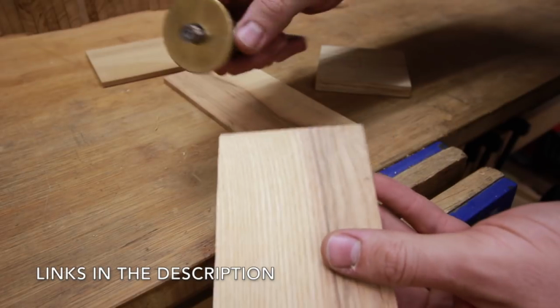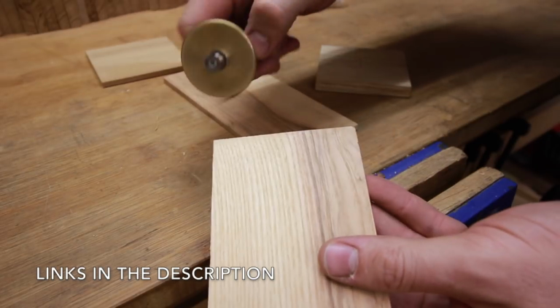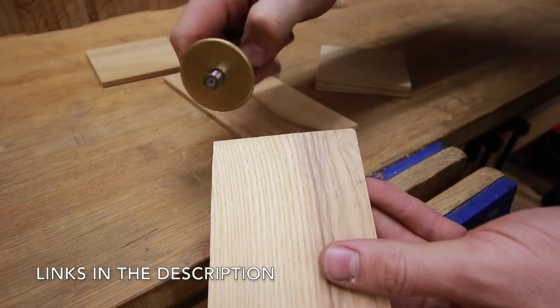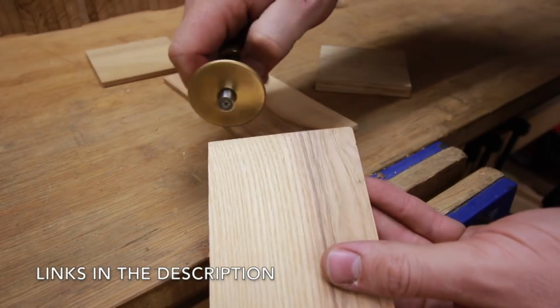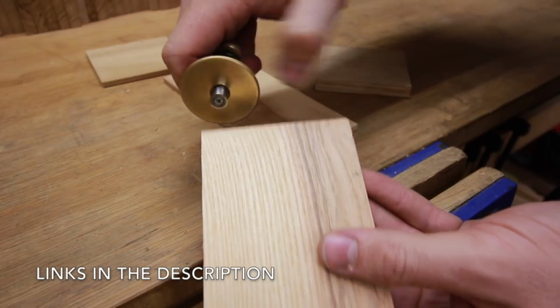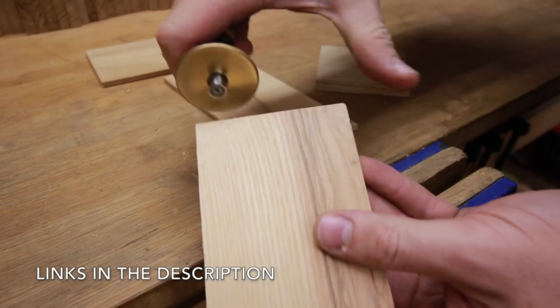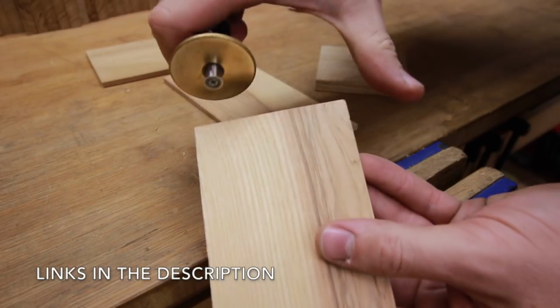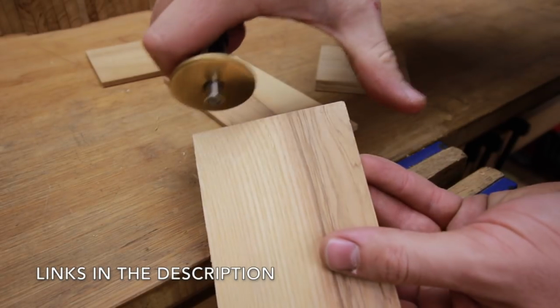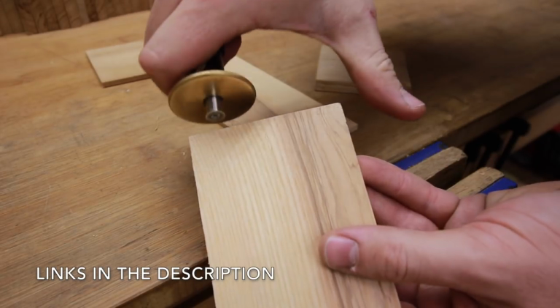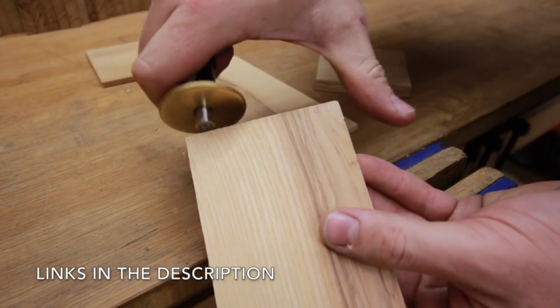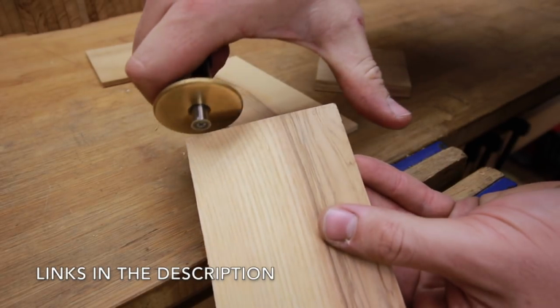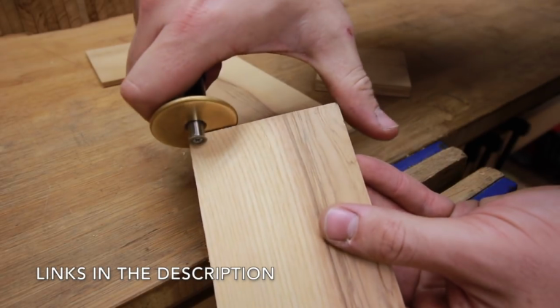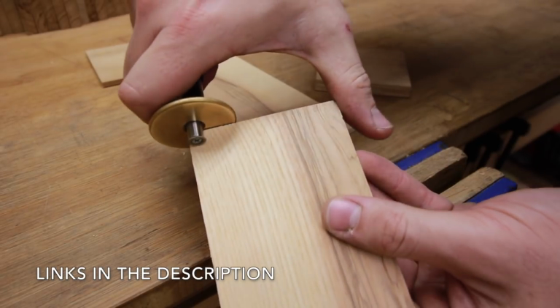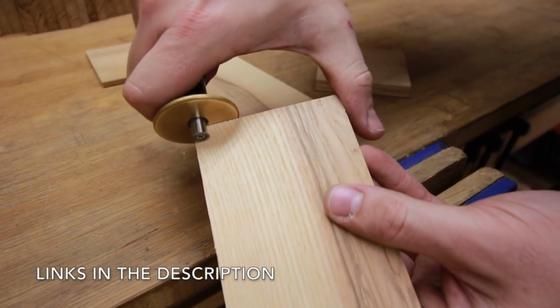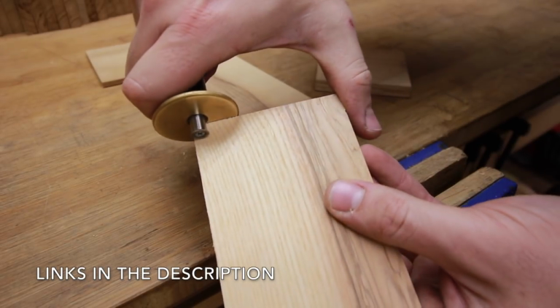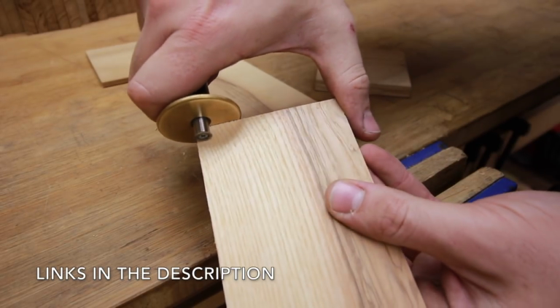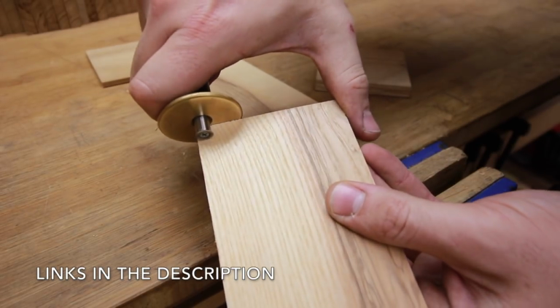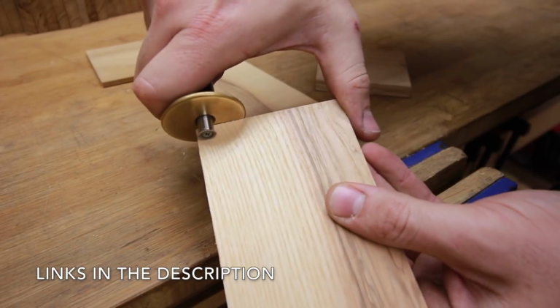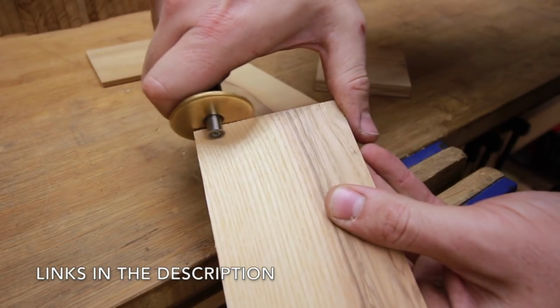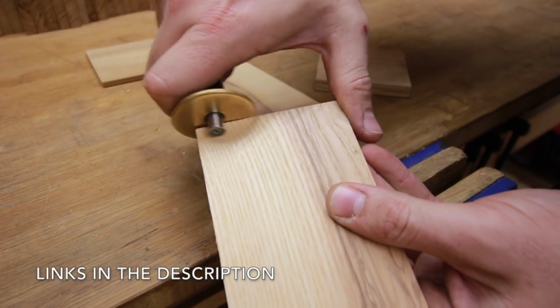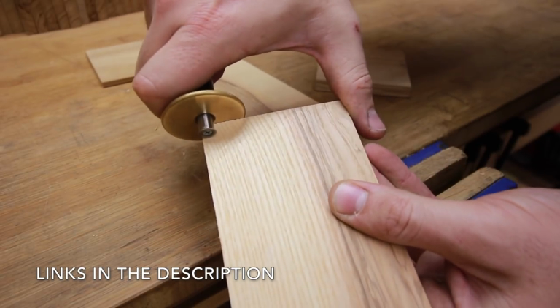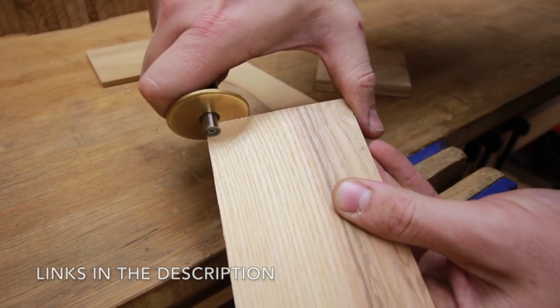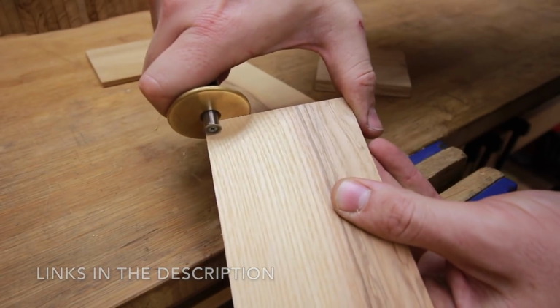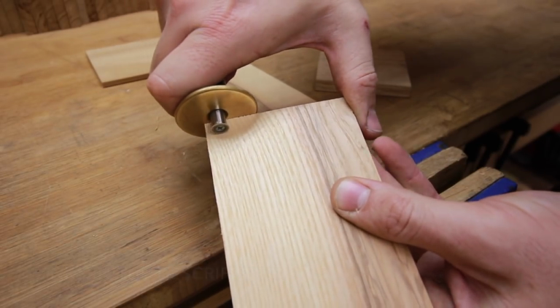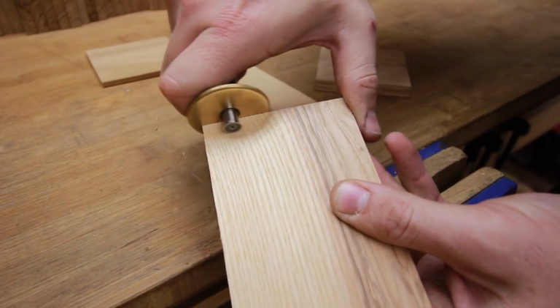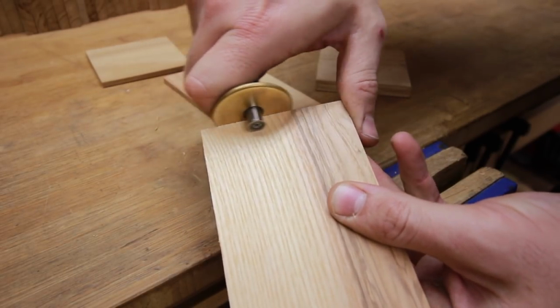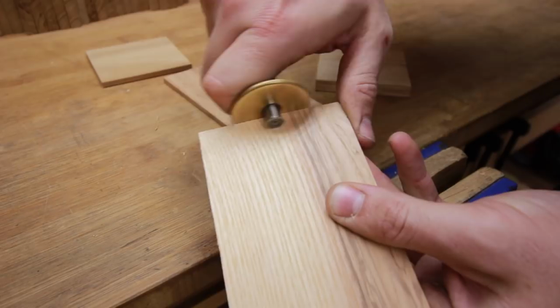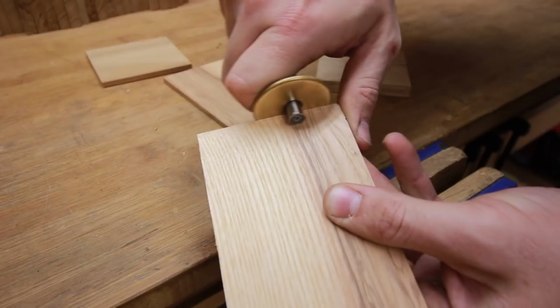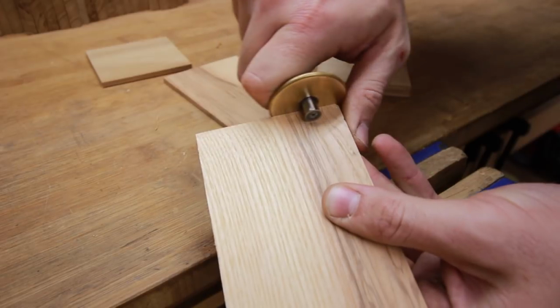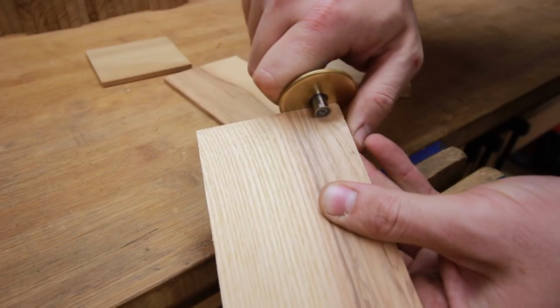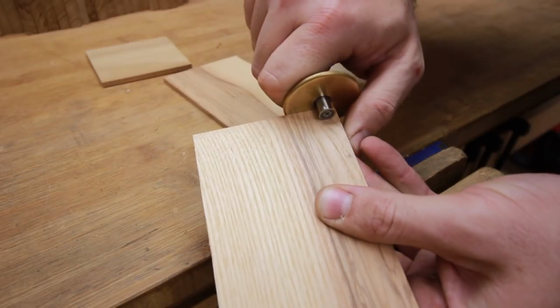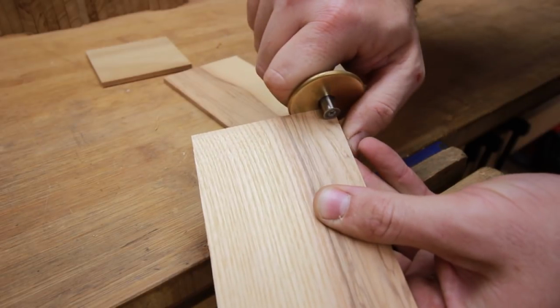With the same gauge setting, transfer it to the board that will have tails cut. Mark all 4 sides here.